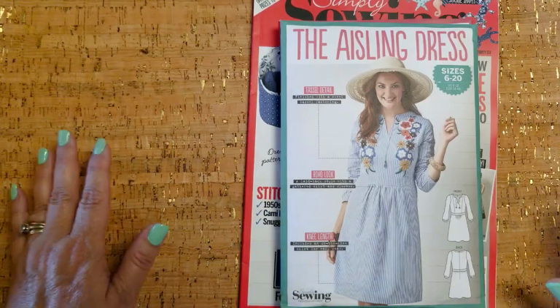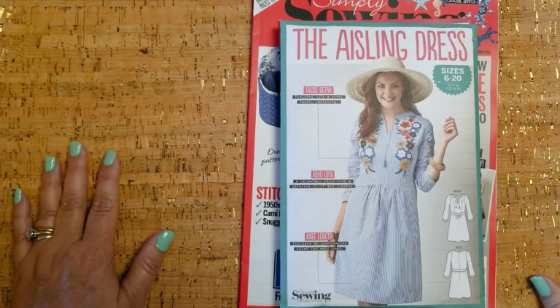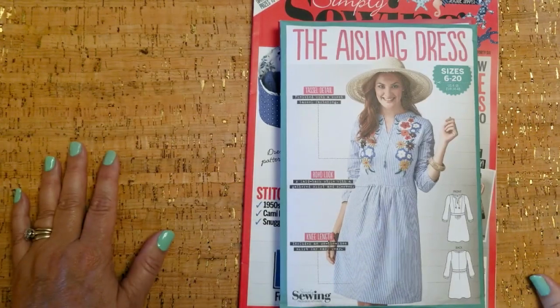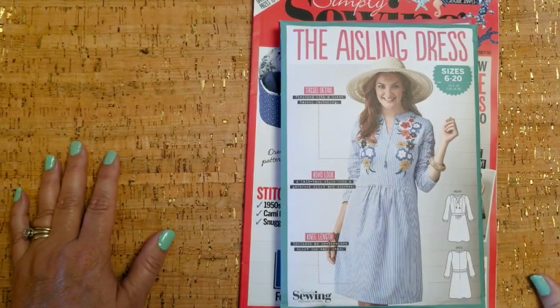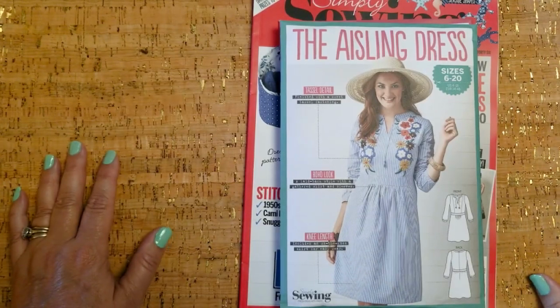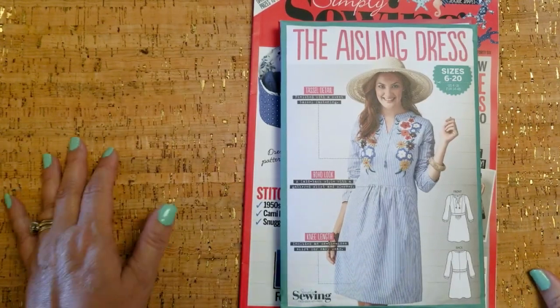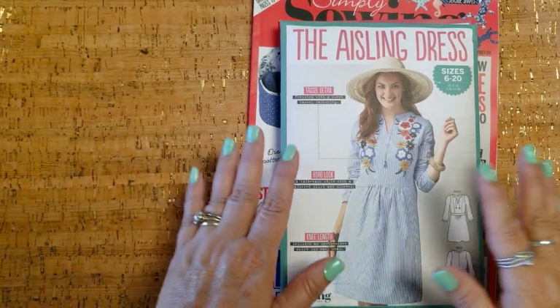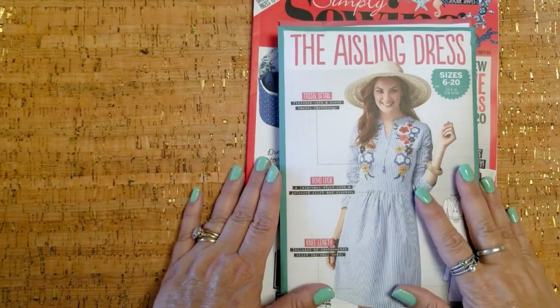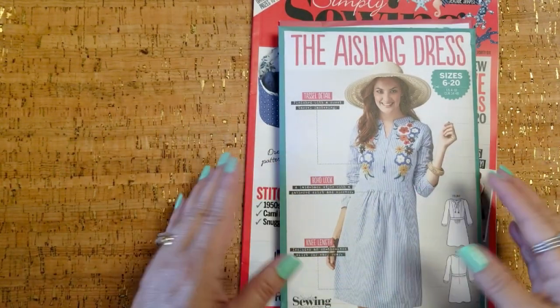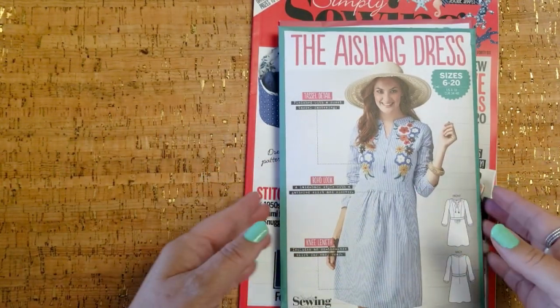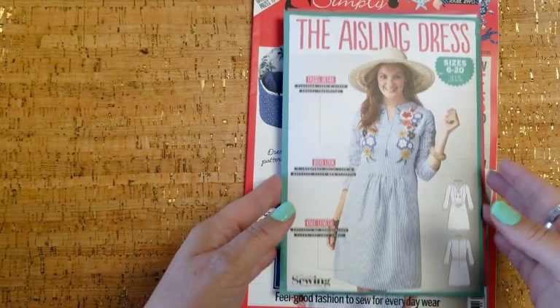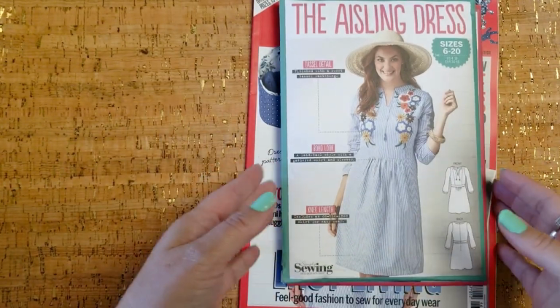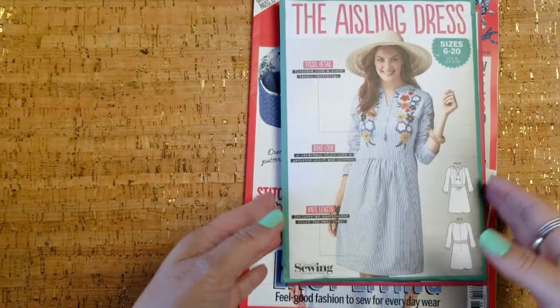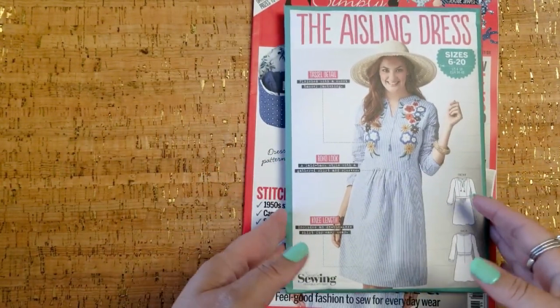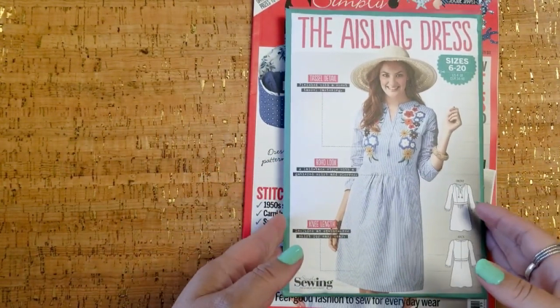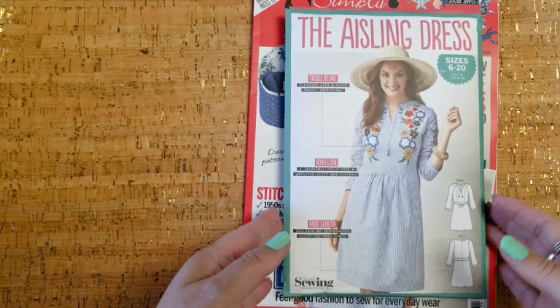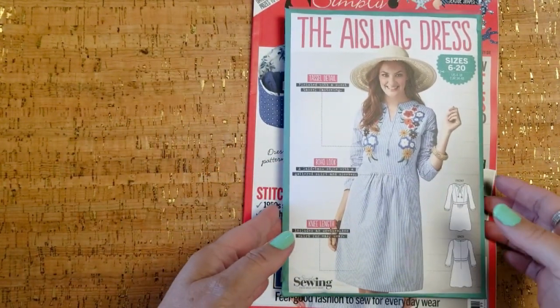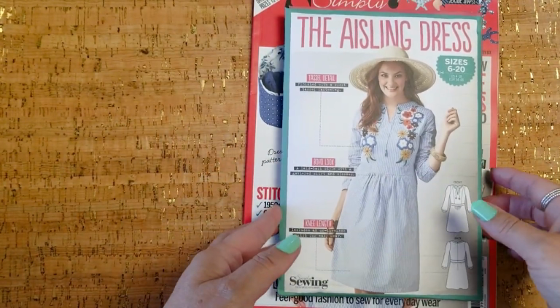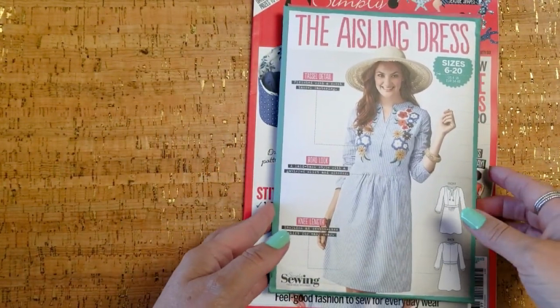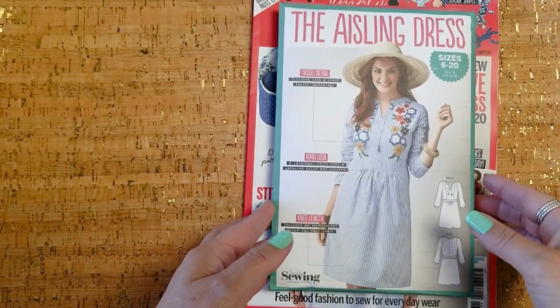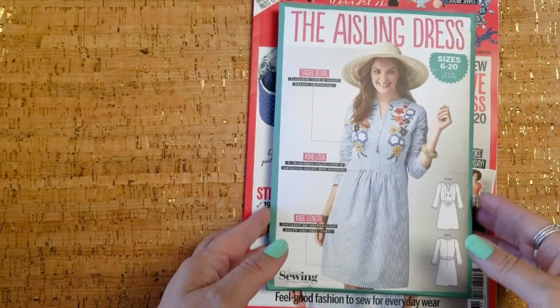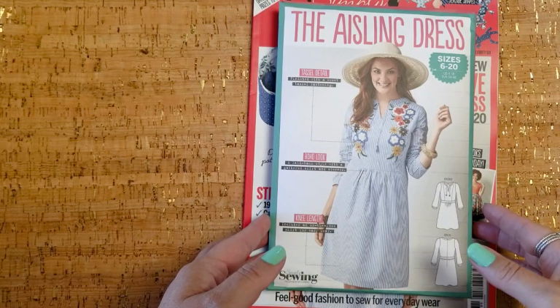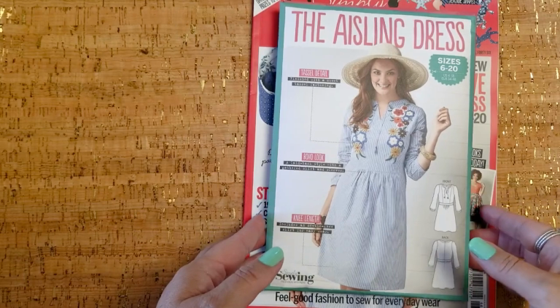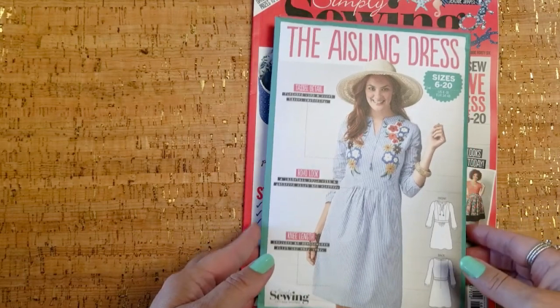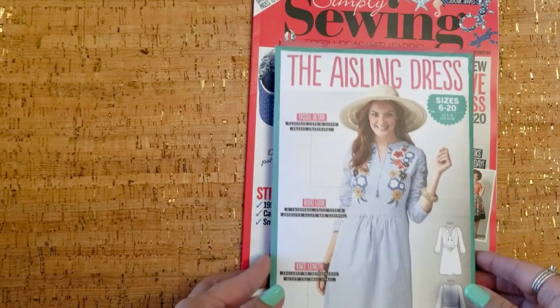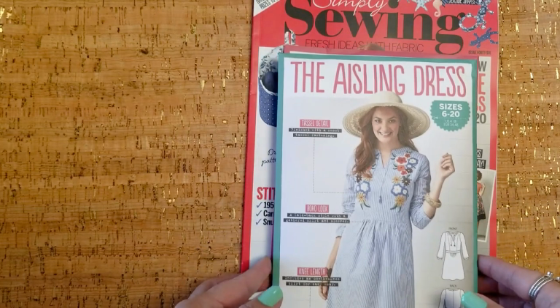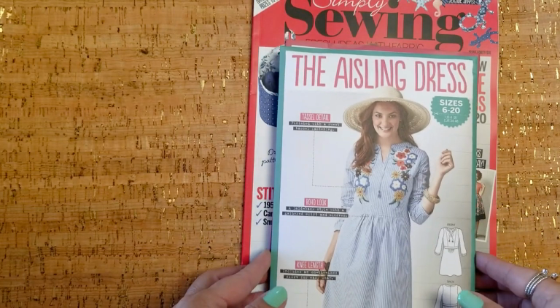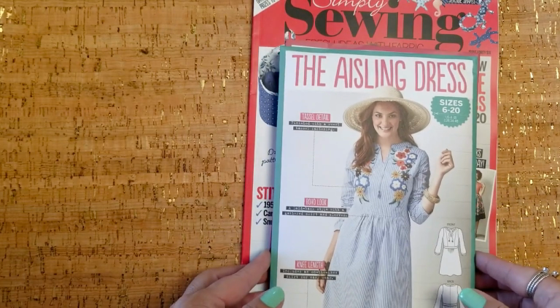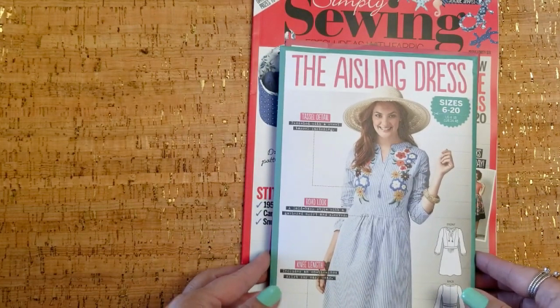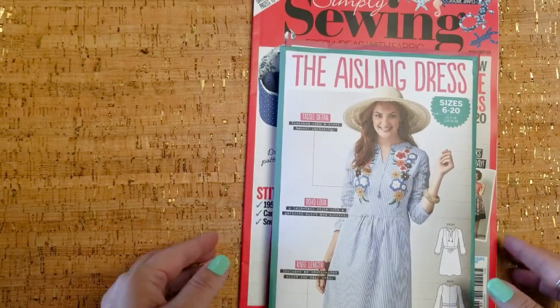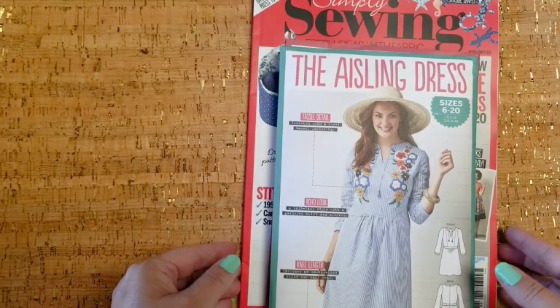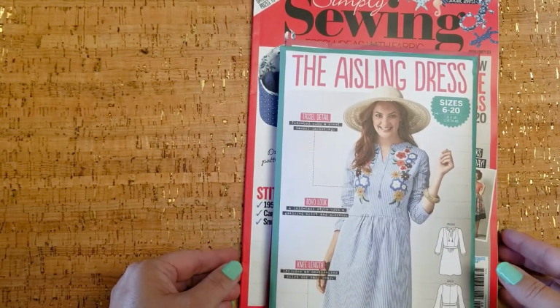Hey guys, welcome back. I am here to show you the latest edition of Simply Sewing Magazine.